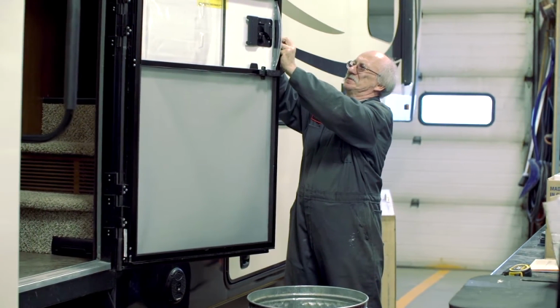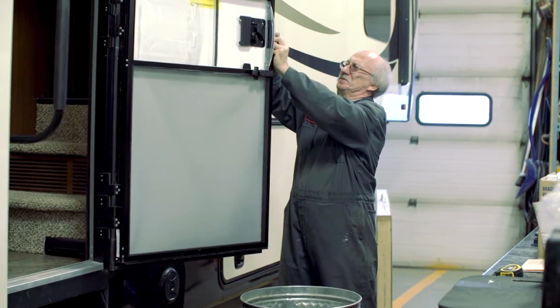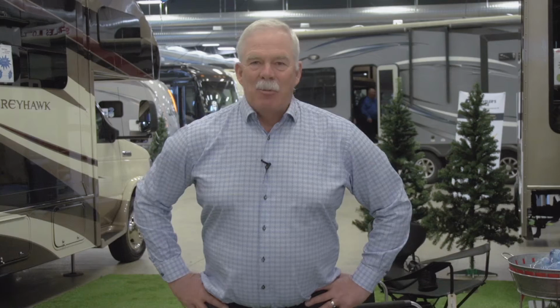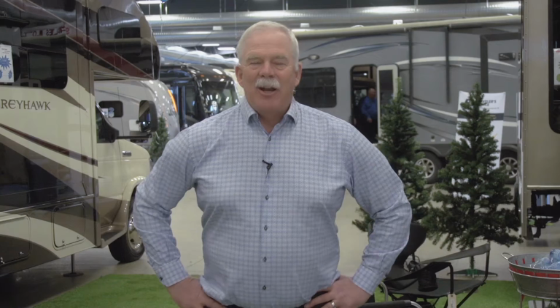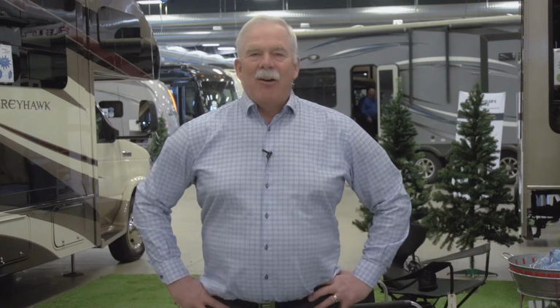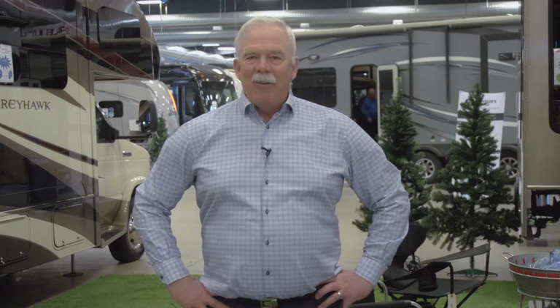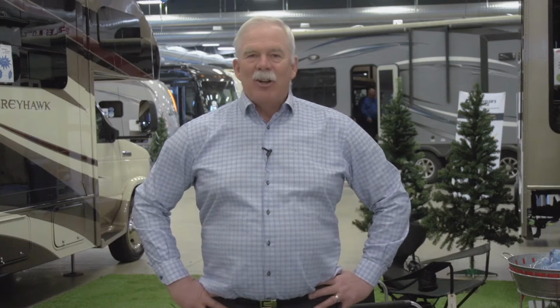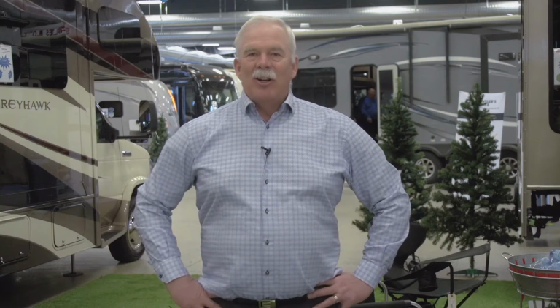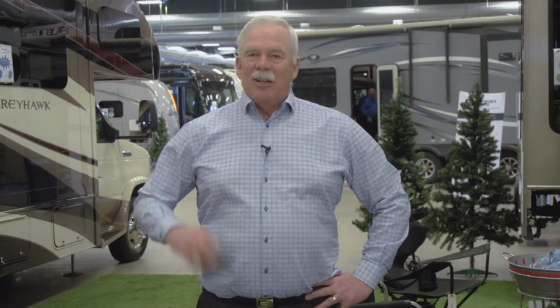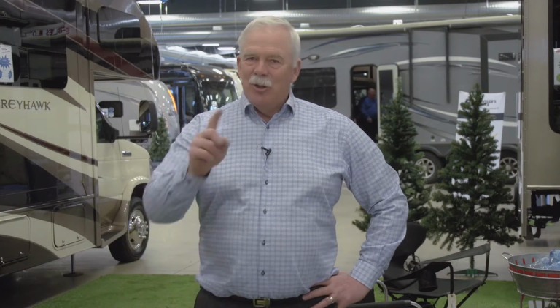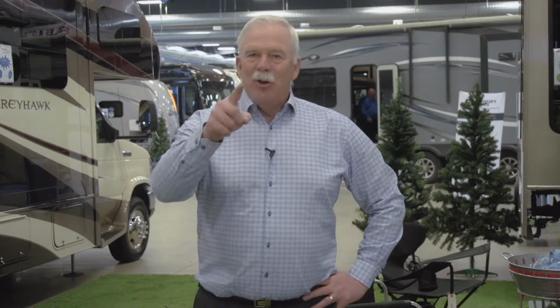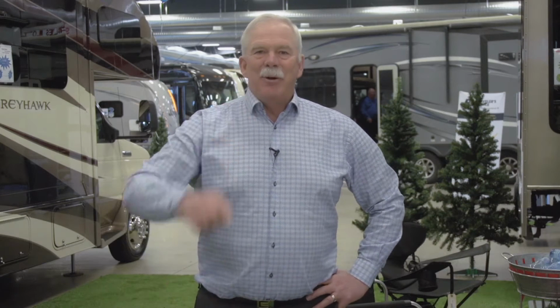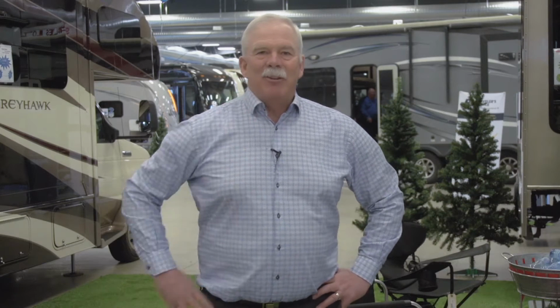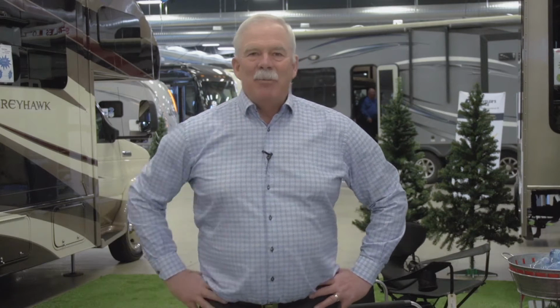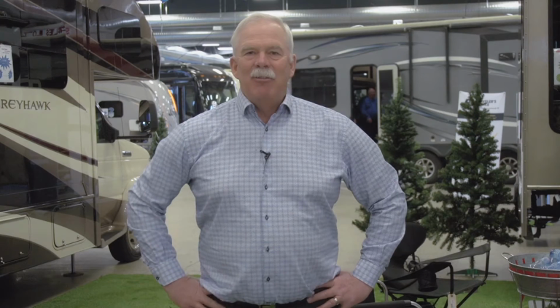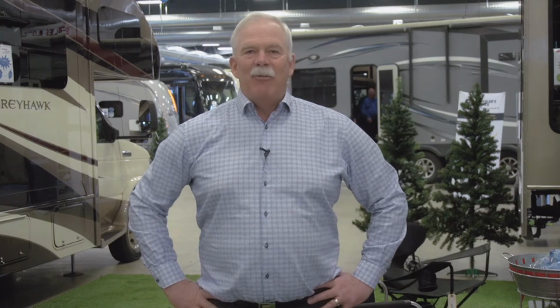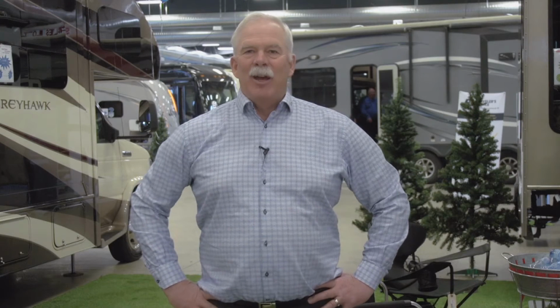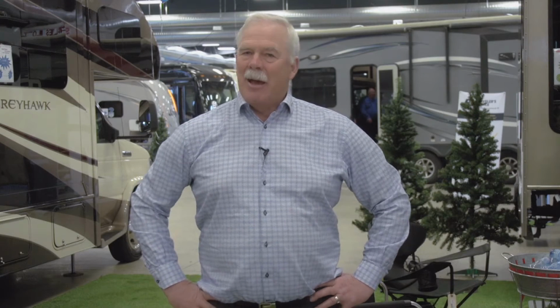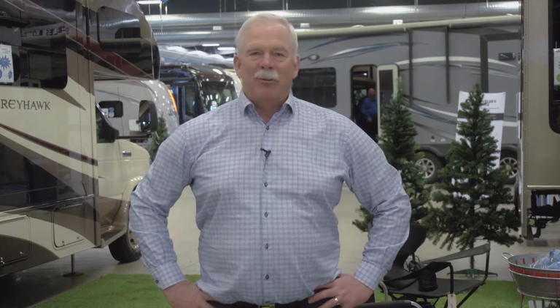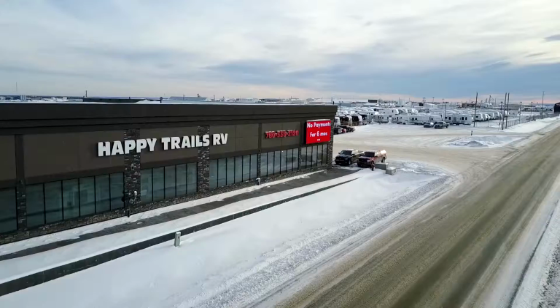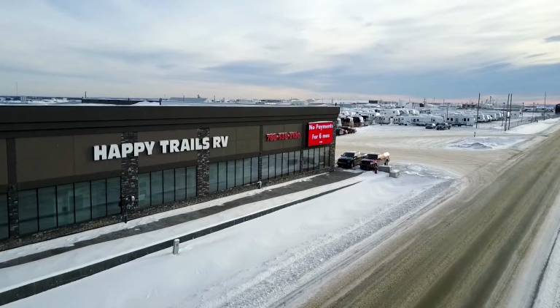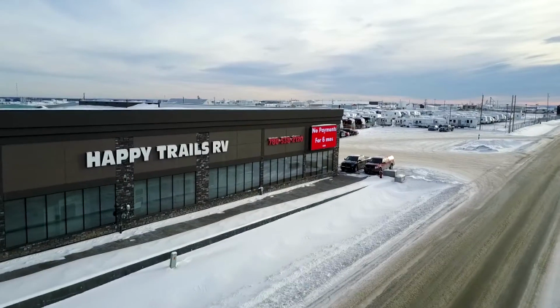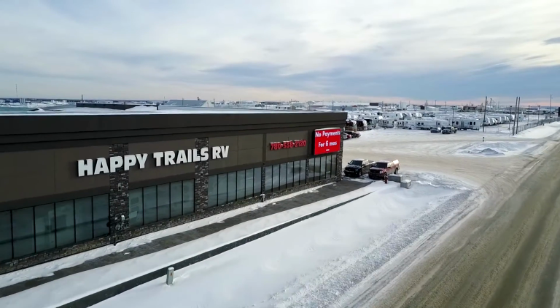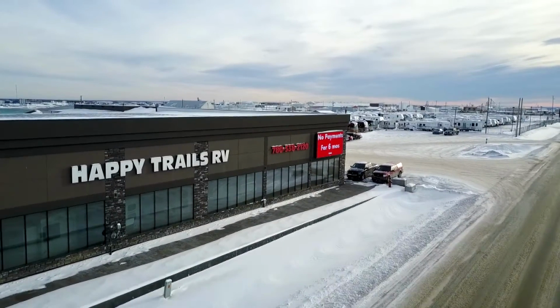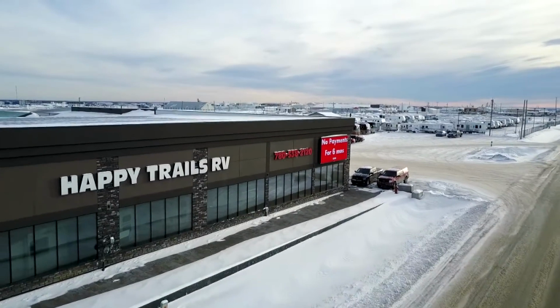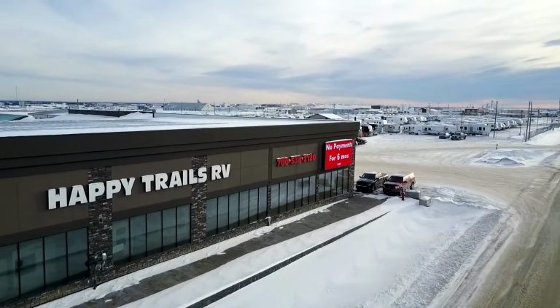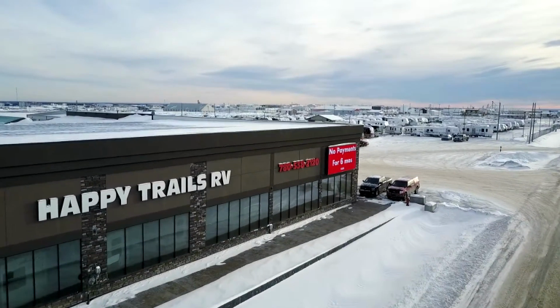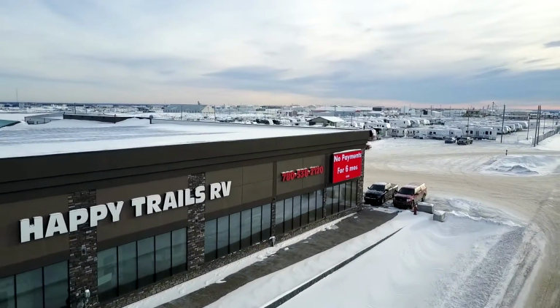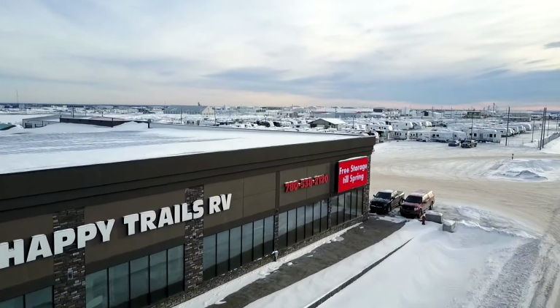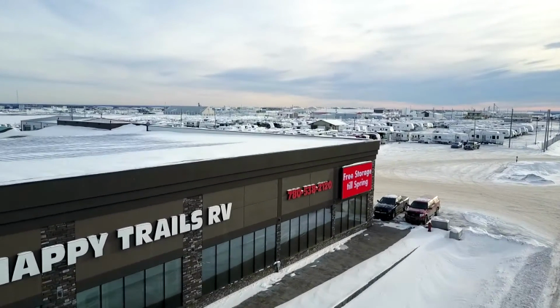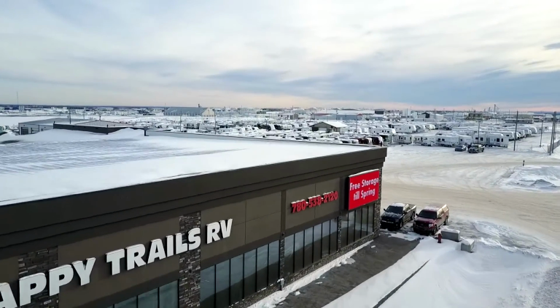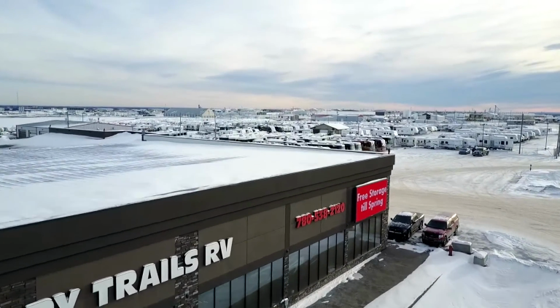So come on down, have a good look, and you too can put the dream in the driveway at Happy Trails RV. Hope to see you soon, and thanks for coming out.